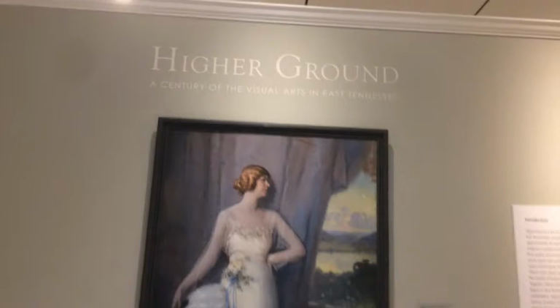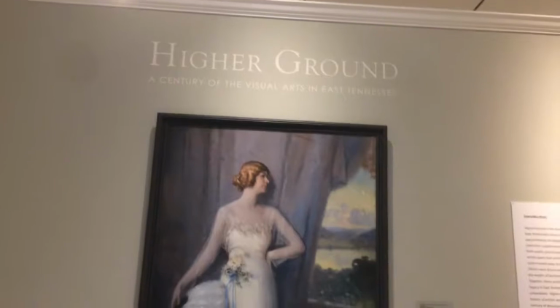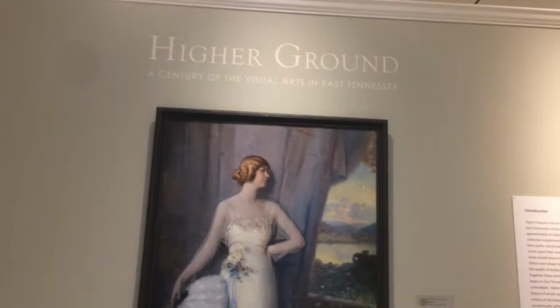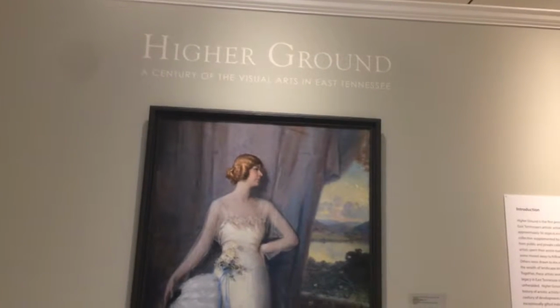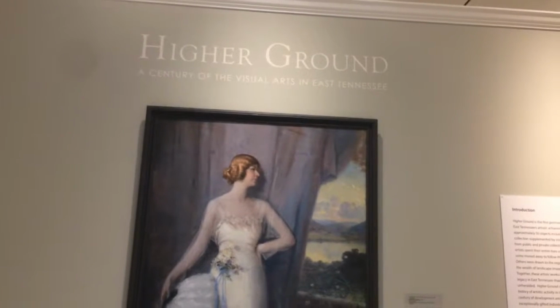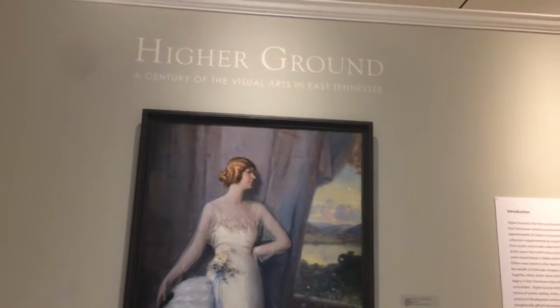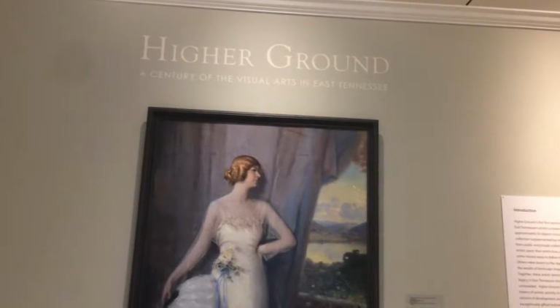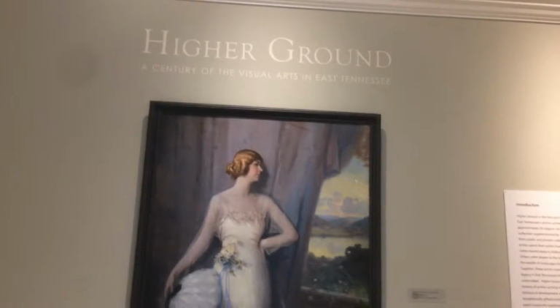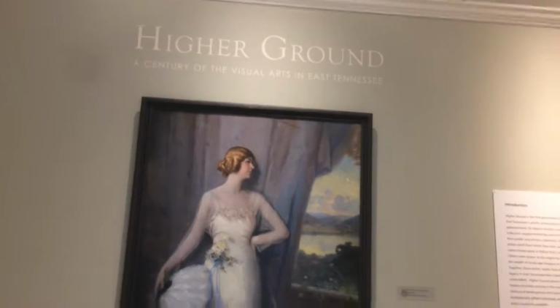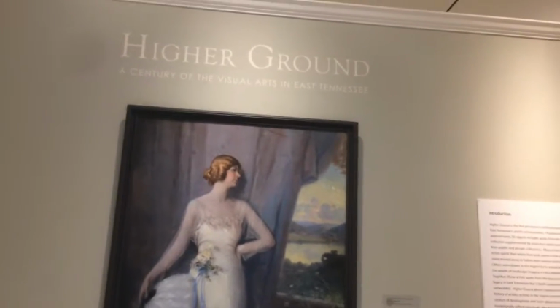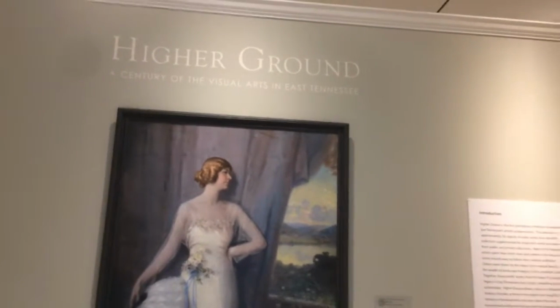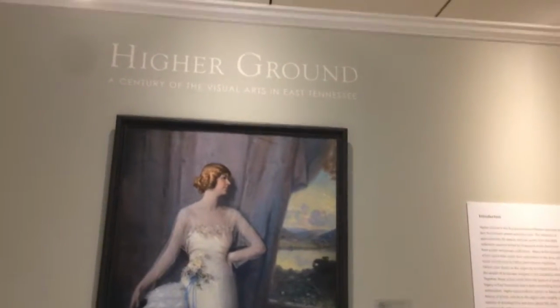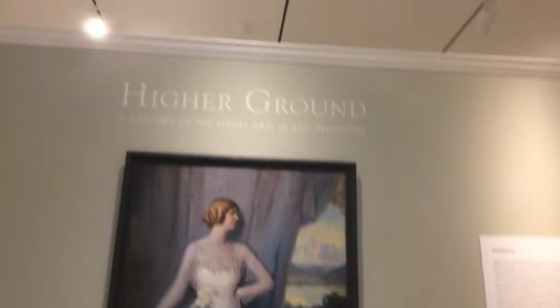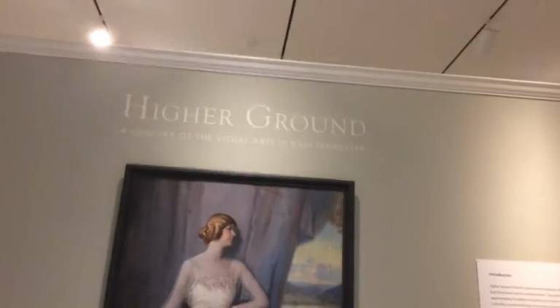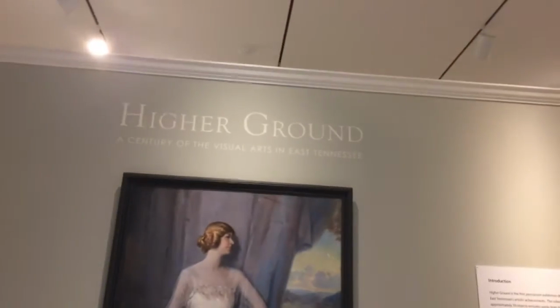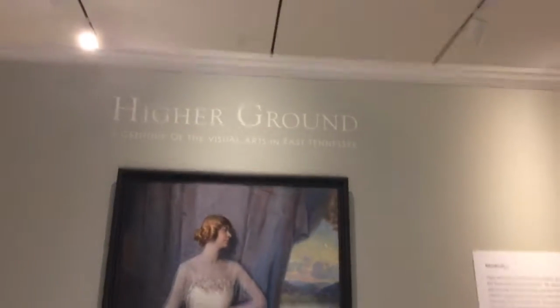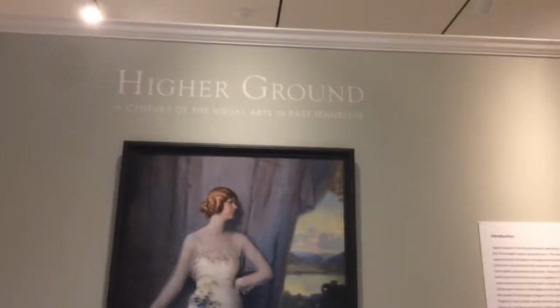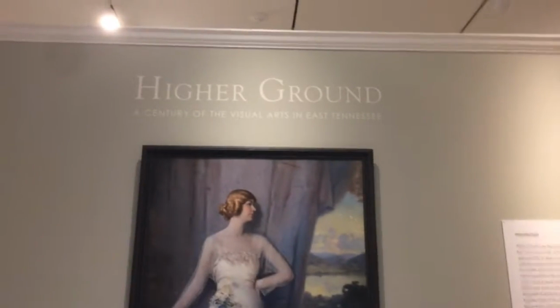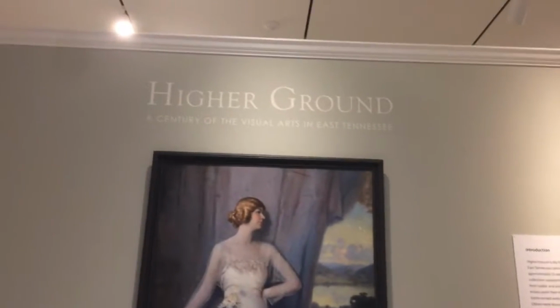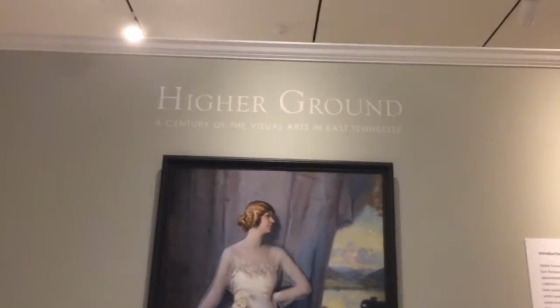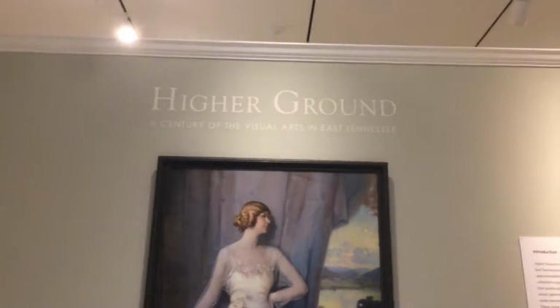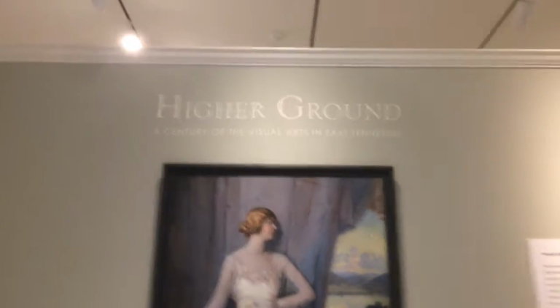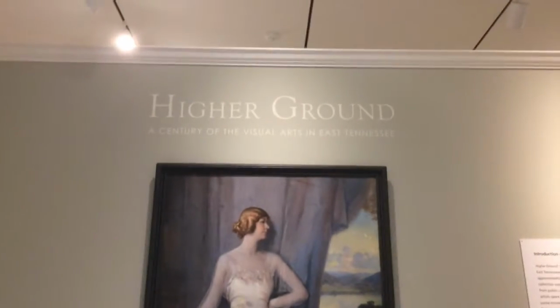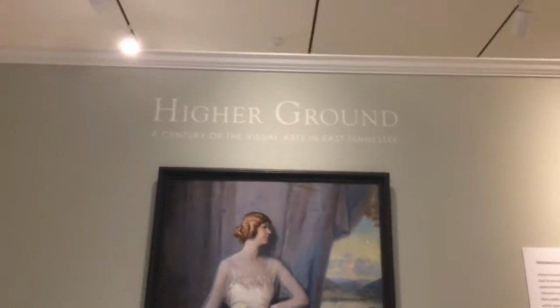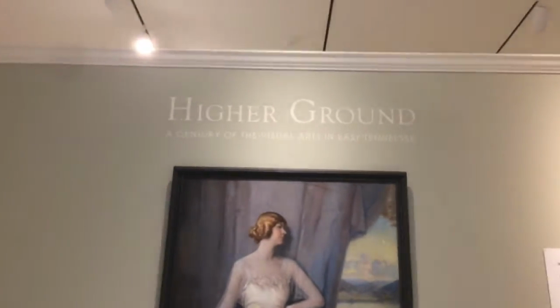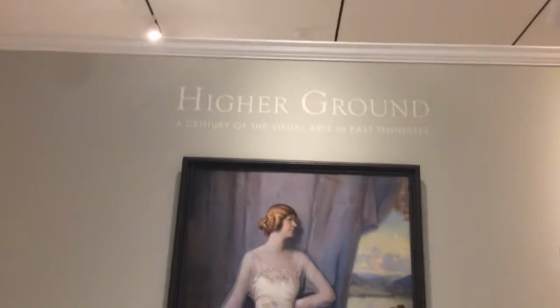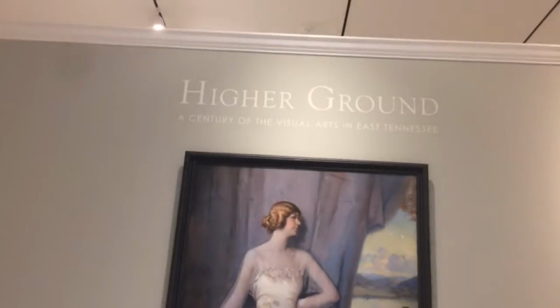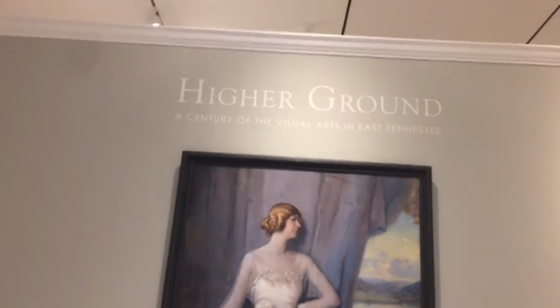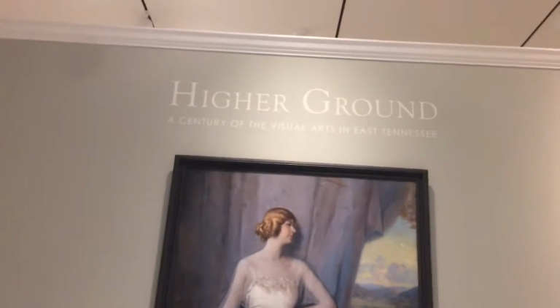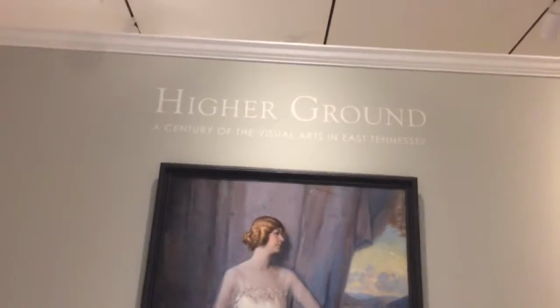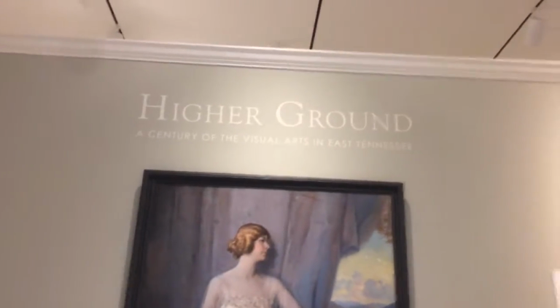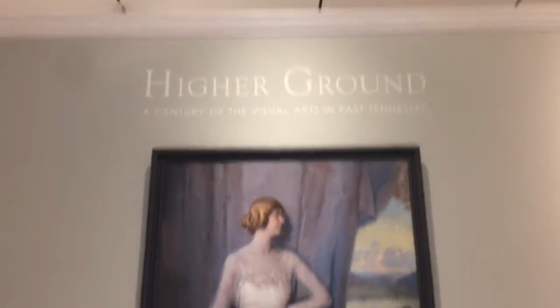This exhibit on the second floor is called Higher Ground, the Century of the Visual Arts in East Tennessee.